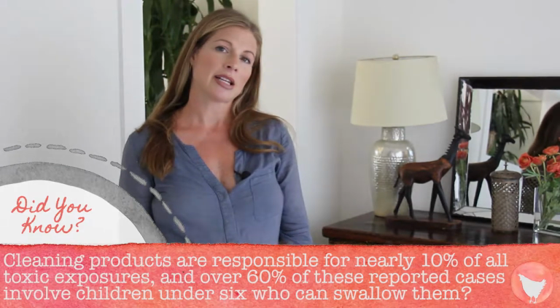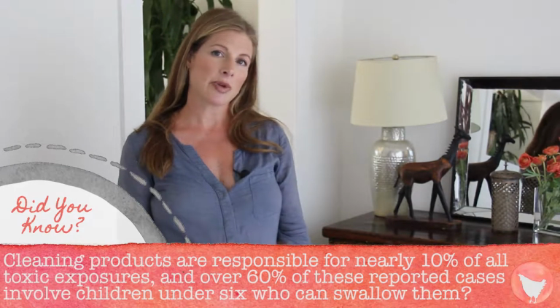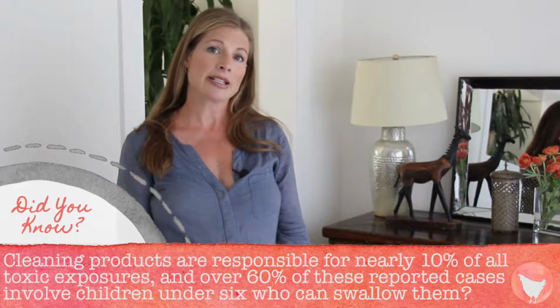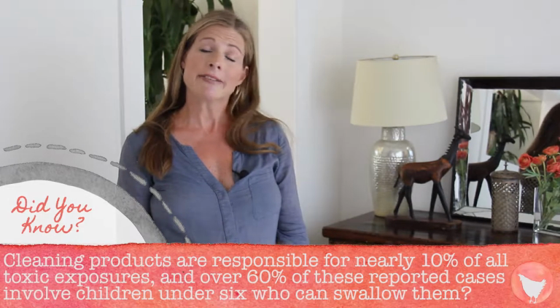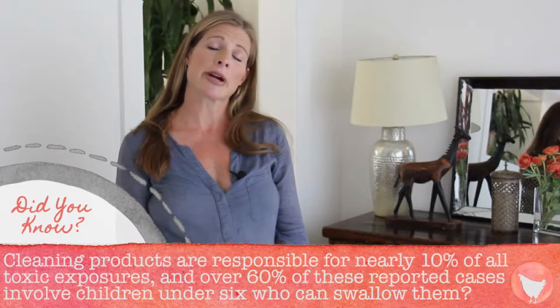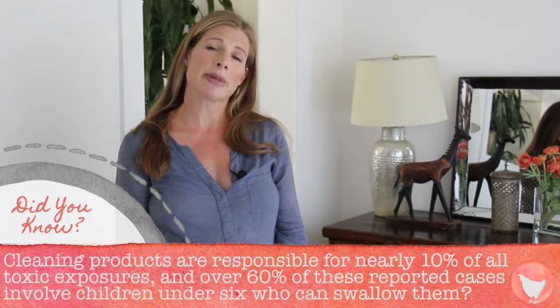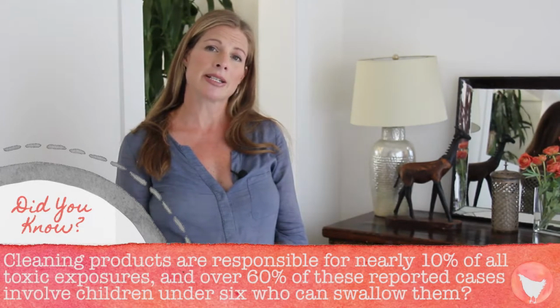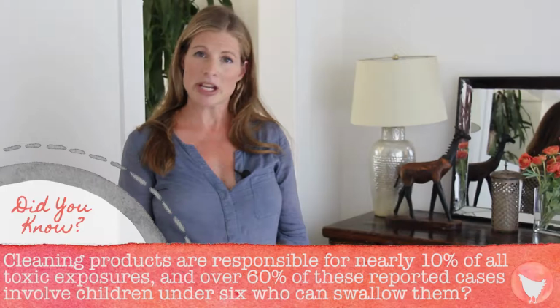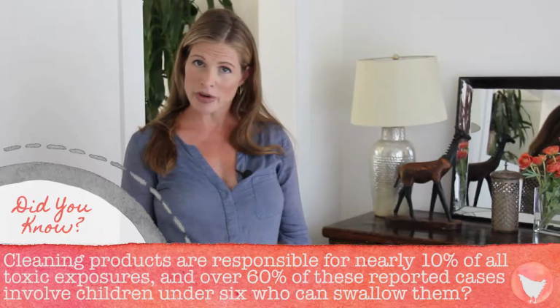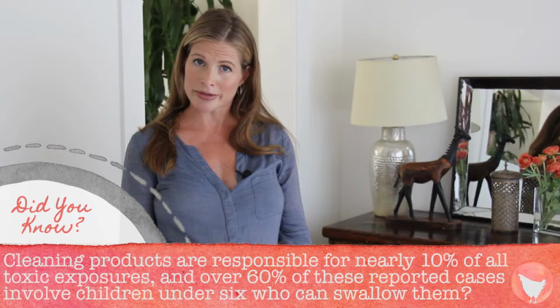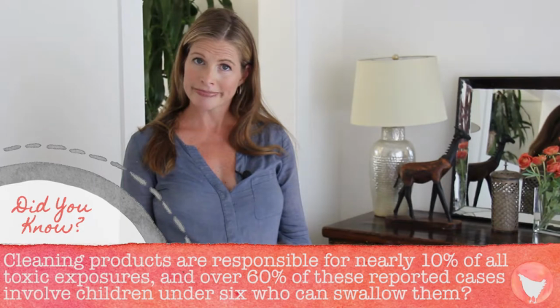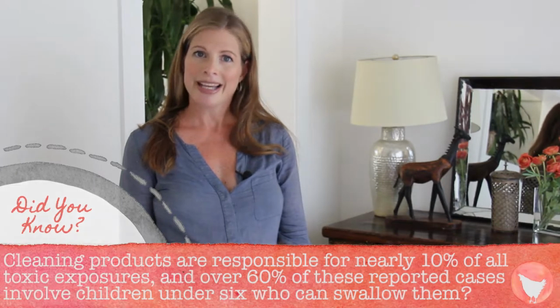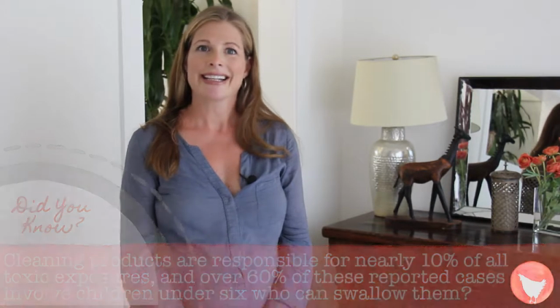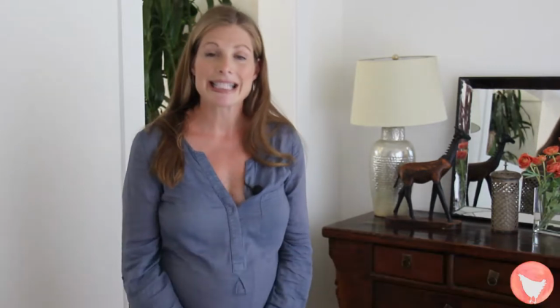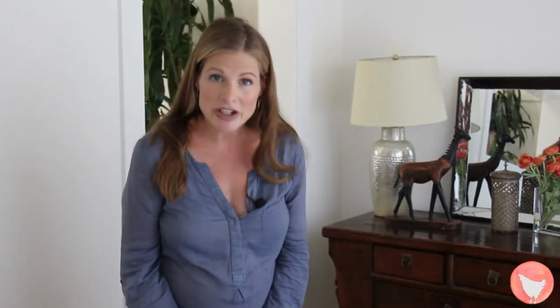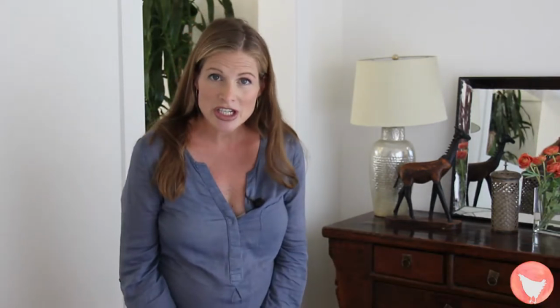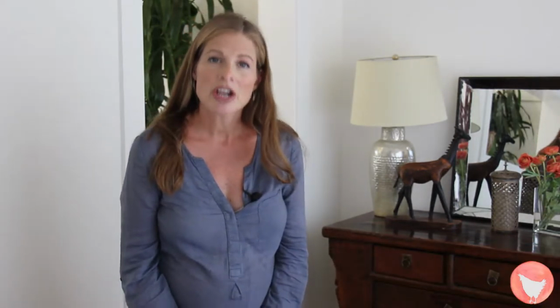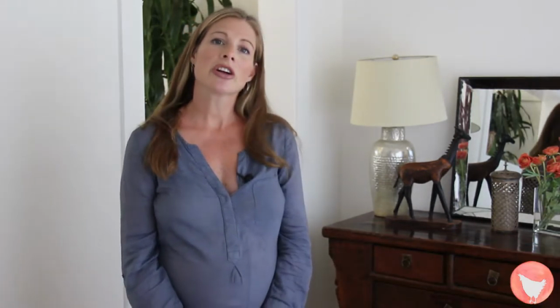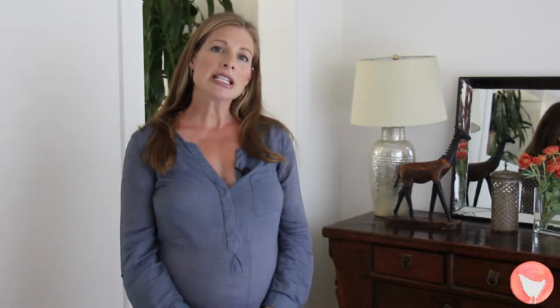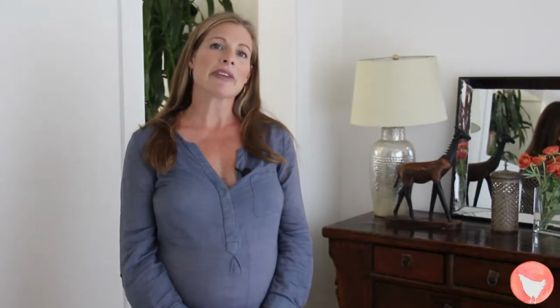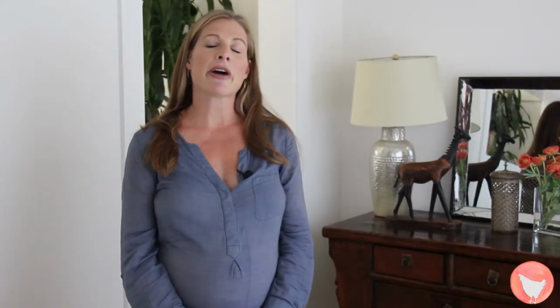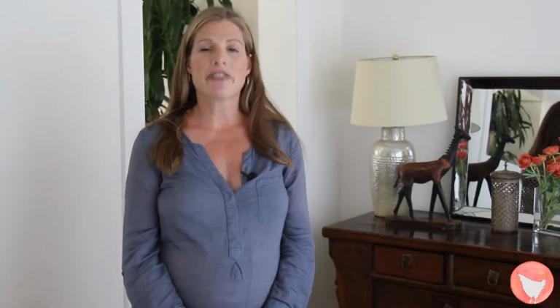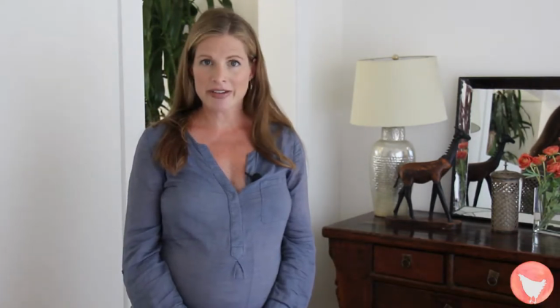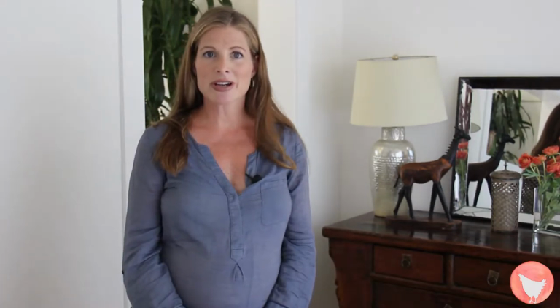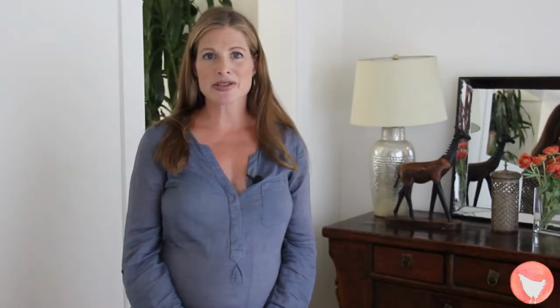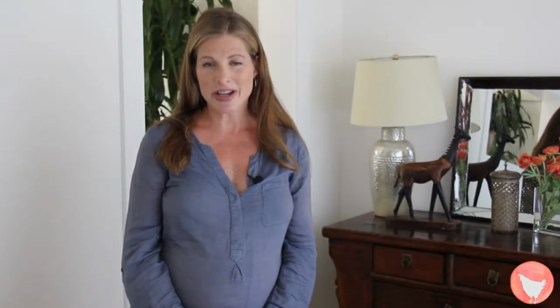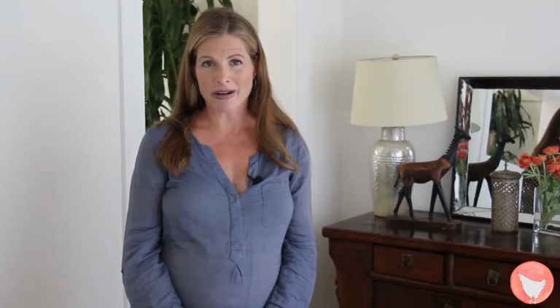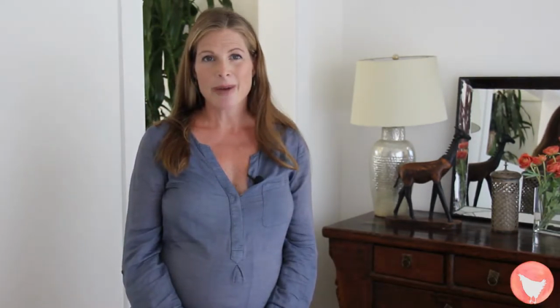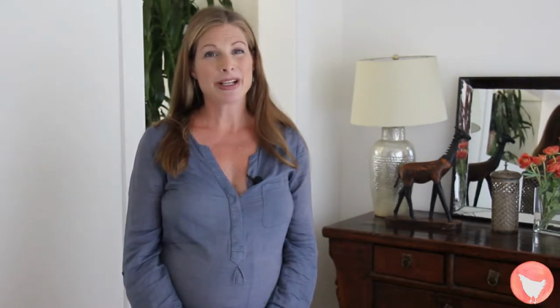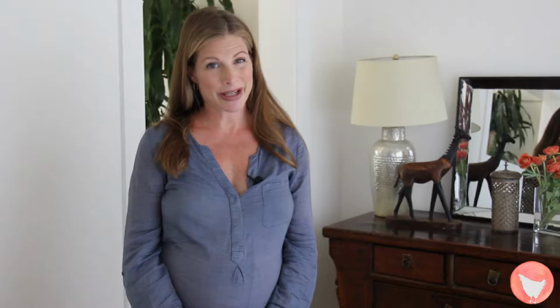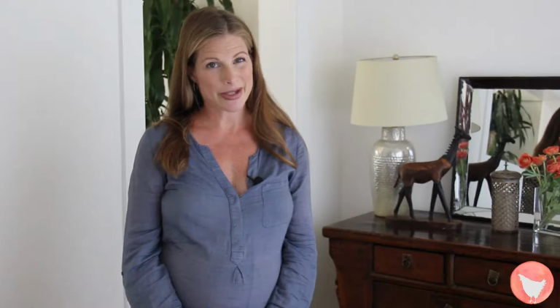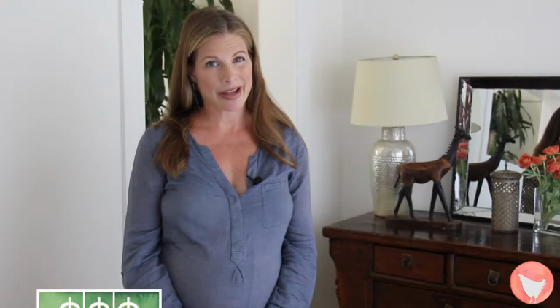That's why I definitely recommend making your own. Not to mention, you're going to save about $500 a year by doing it this way.